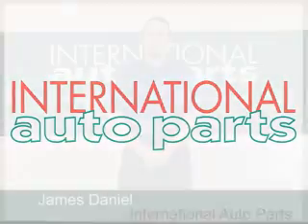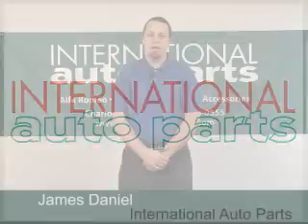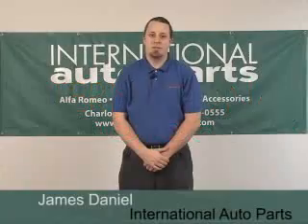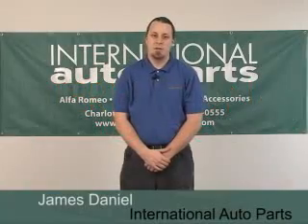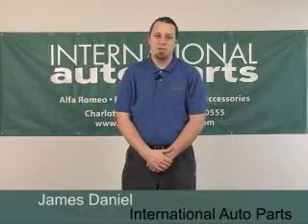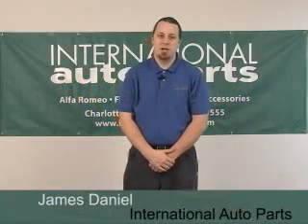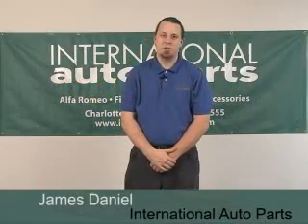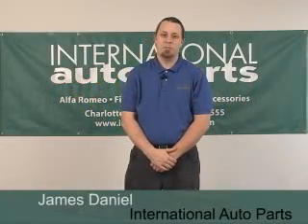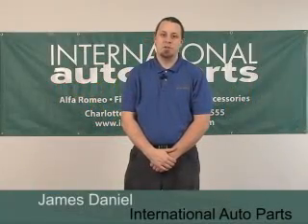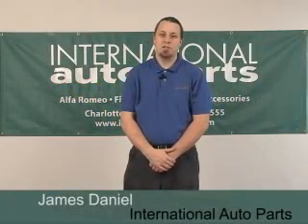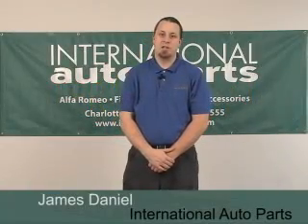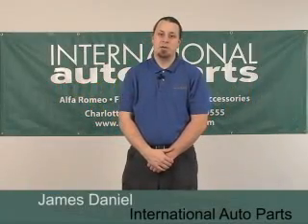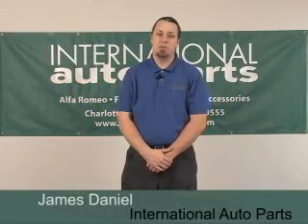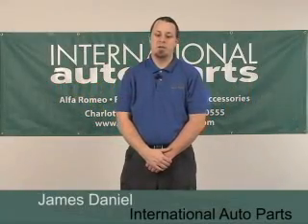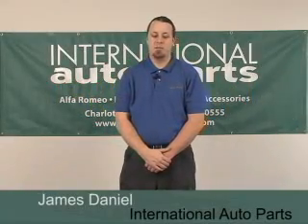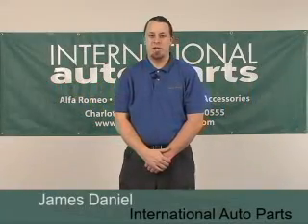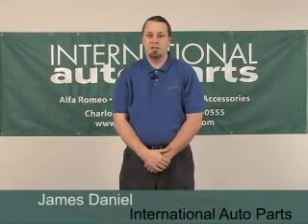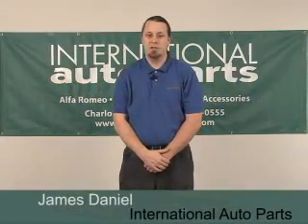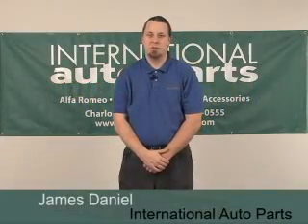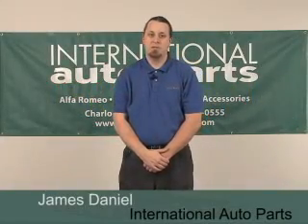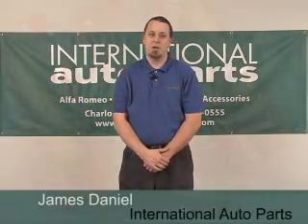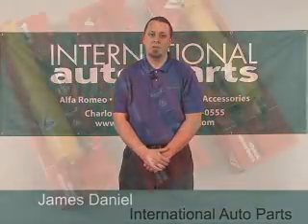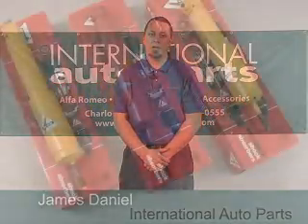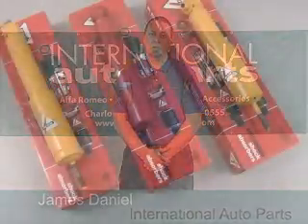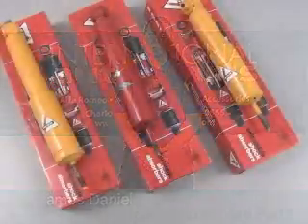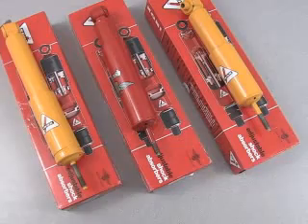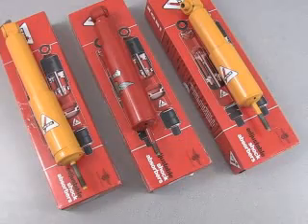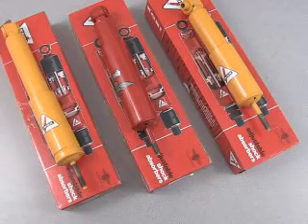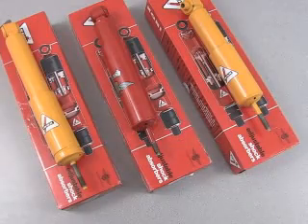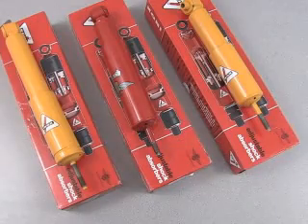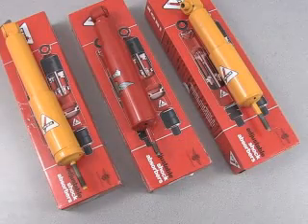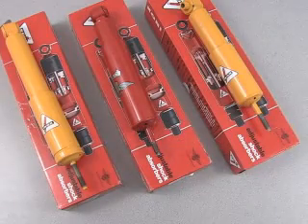Hi, this is James with International Auto Parts. Today we're going to be talking about the adjustment of Kony shock absorbers for both Alfa Romeo and Fiat.